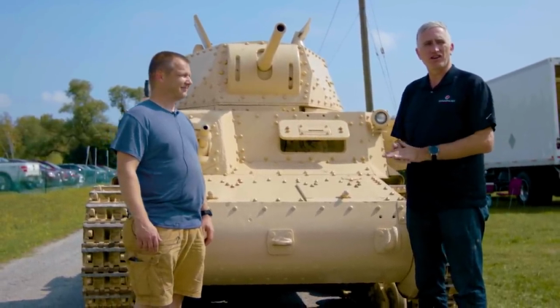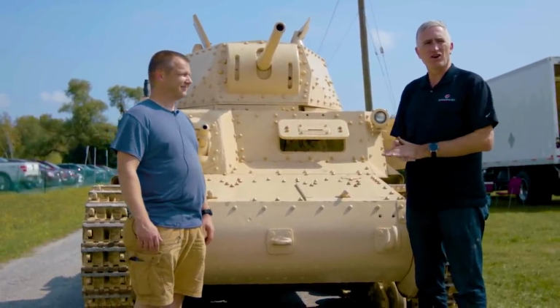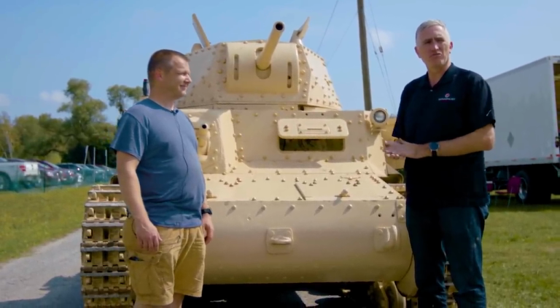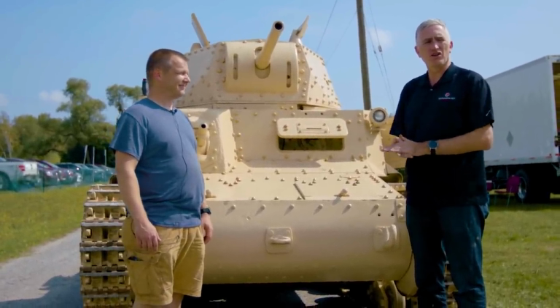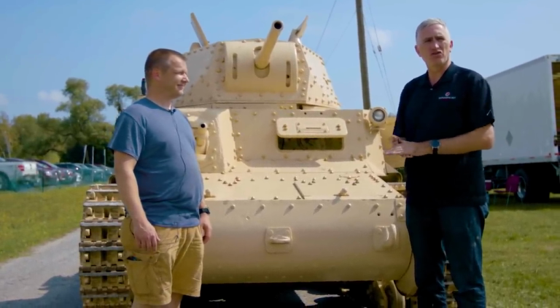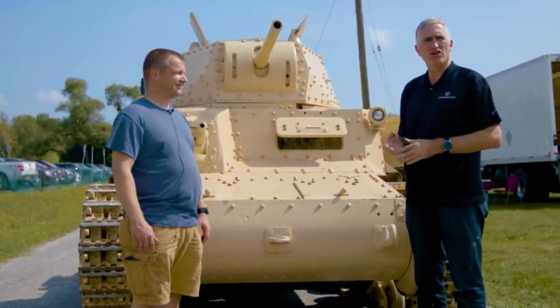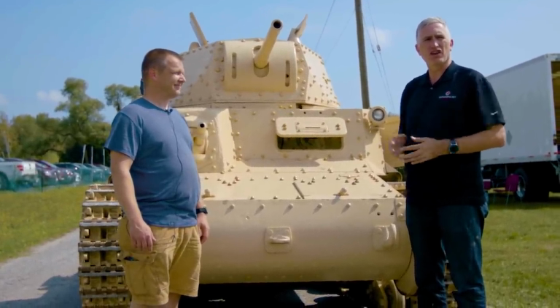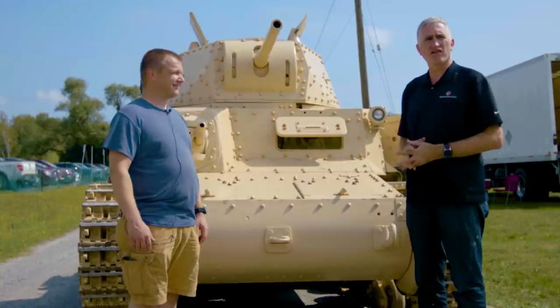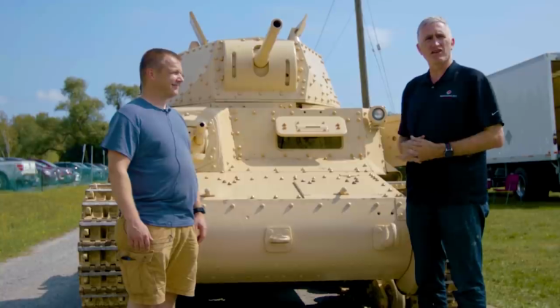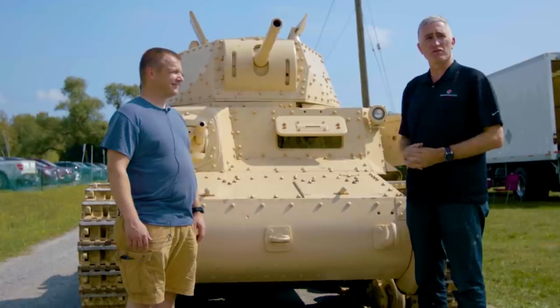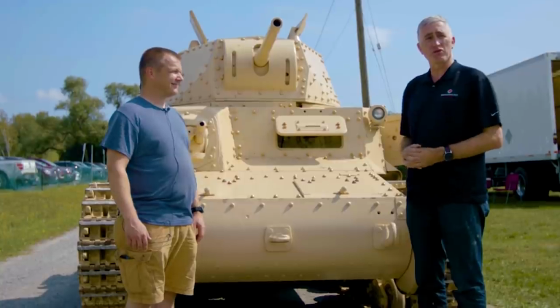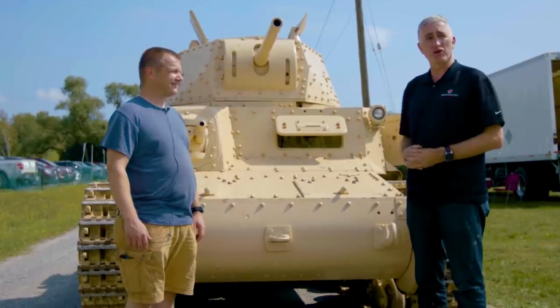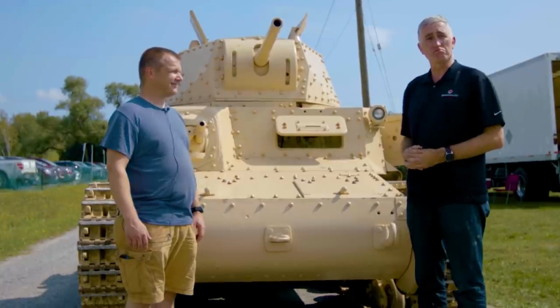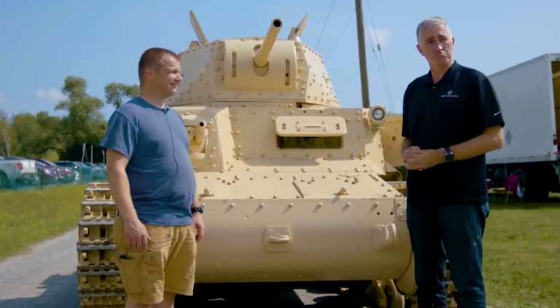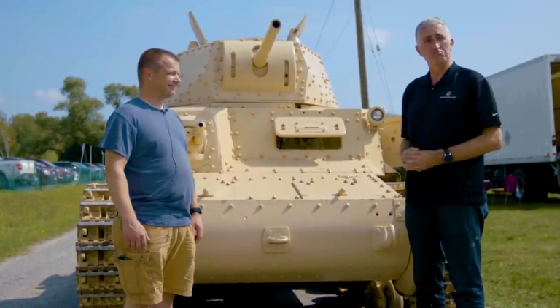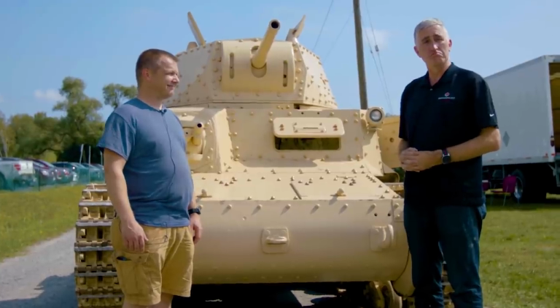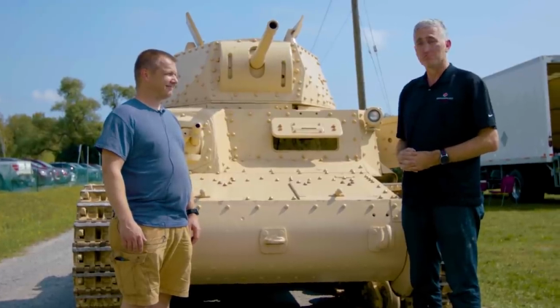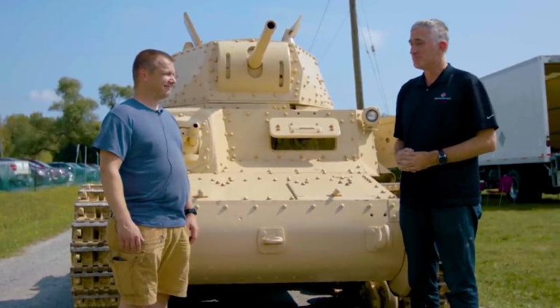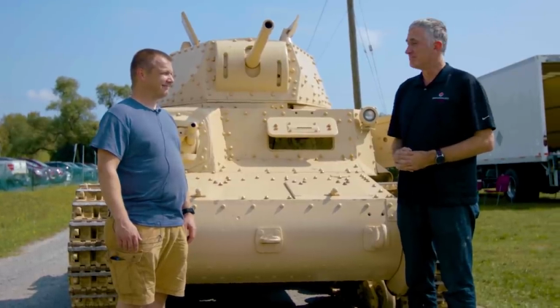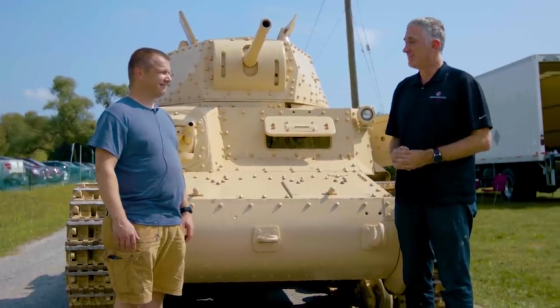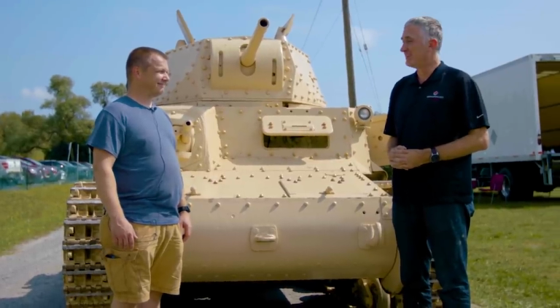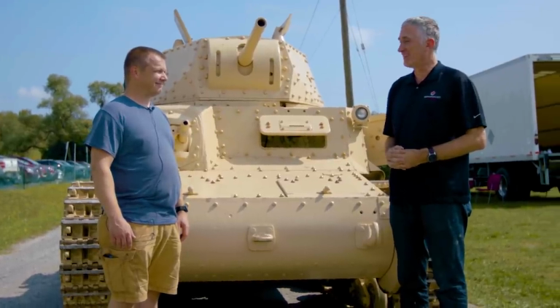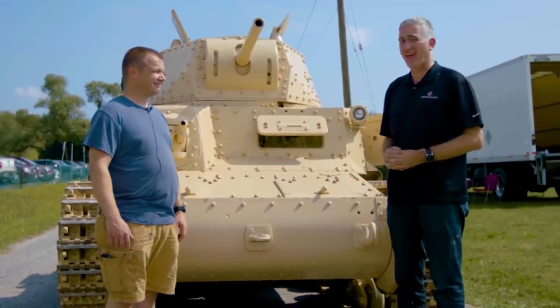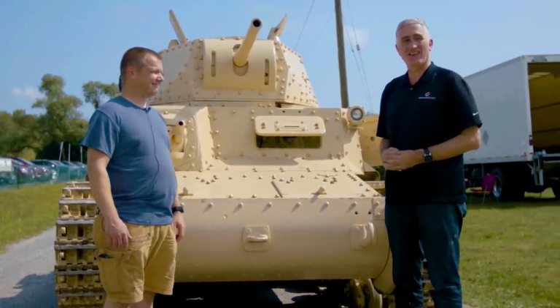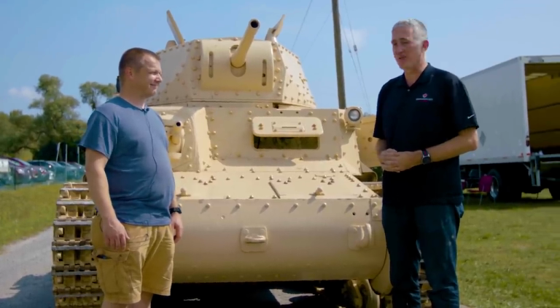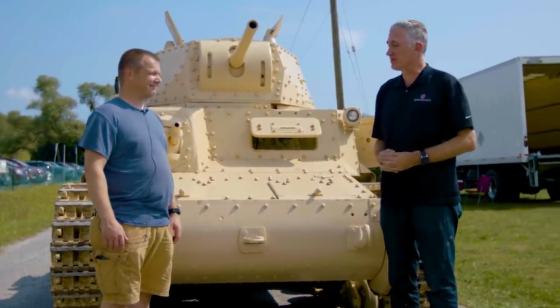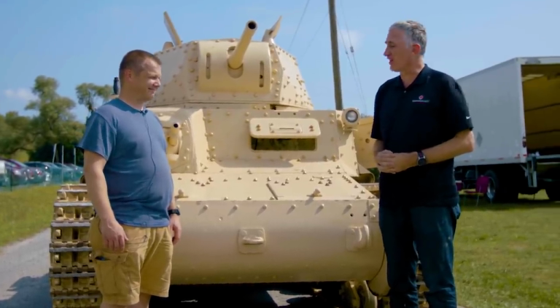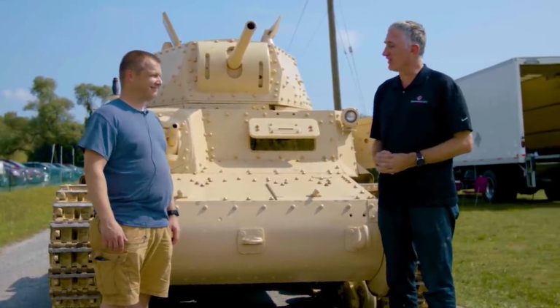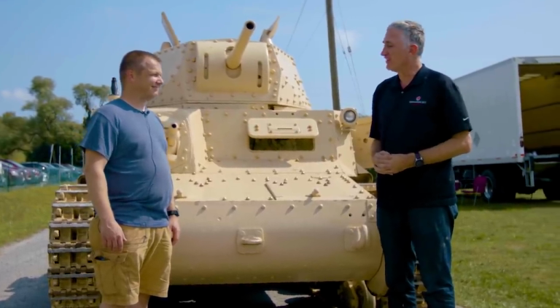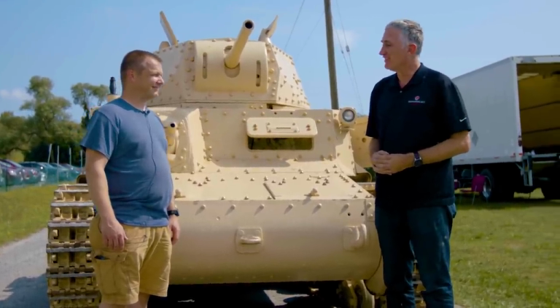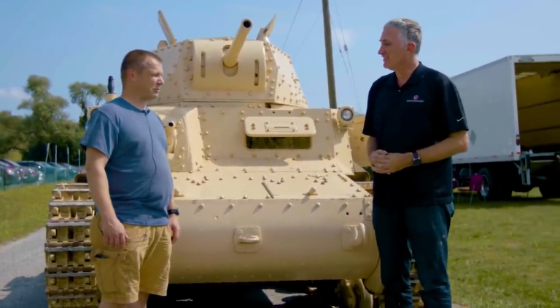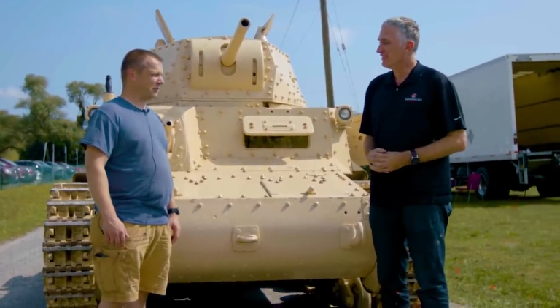If you want to see the only semi-running Italian tank in North America, come to the Ontario Regiment Museum. Thank you very much, Colin.